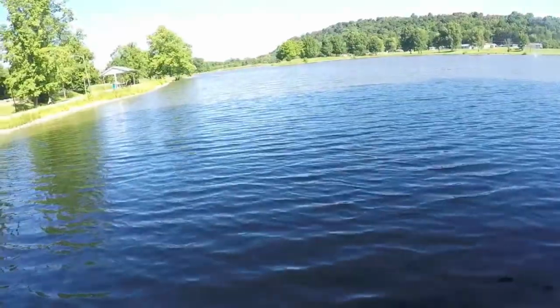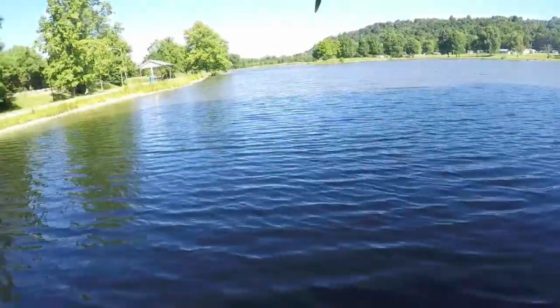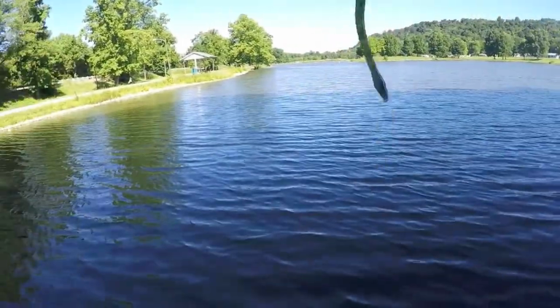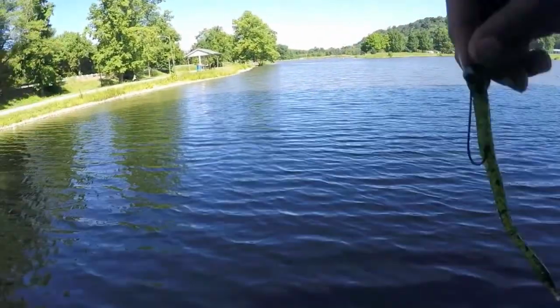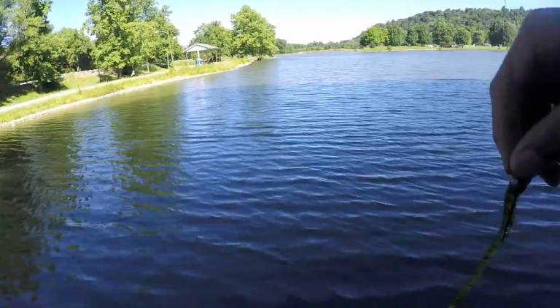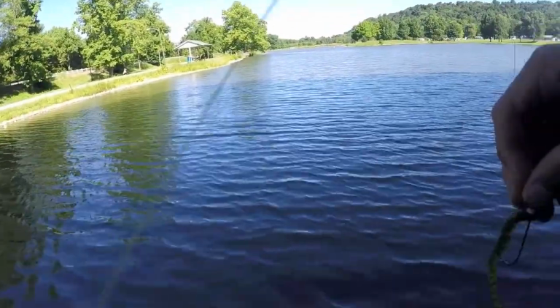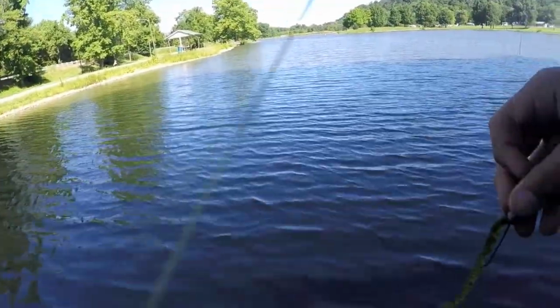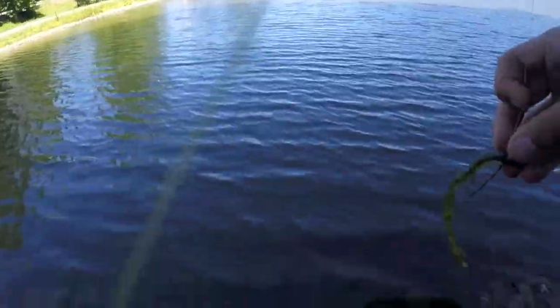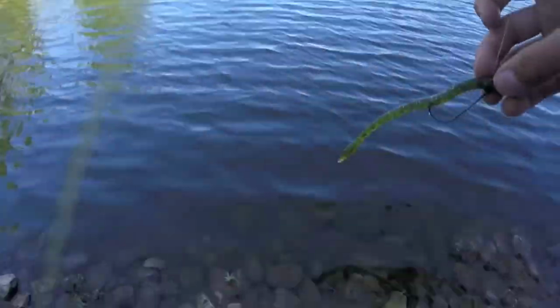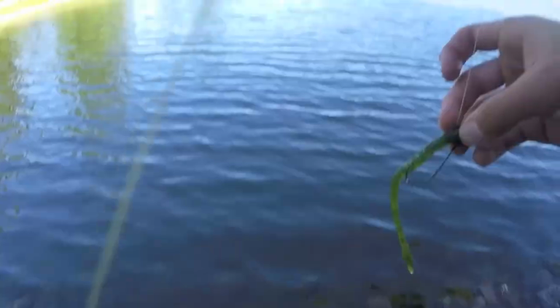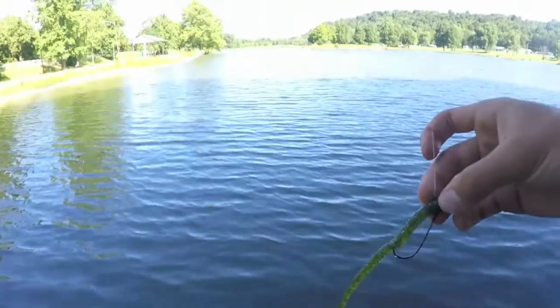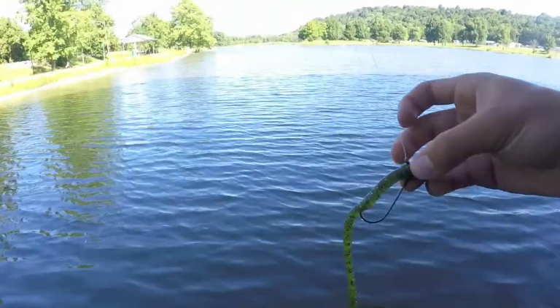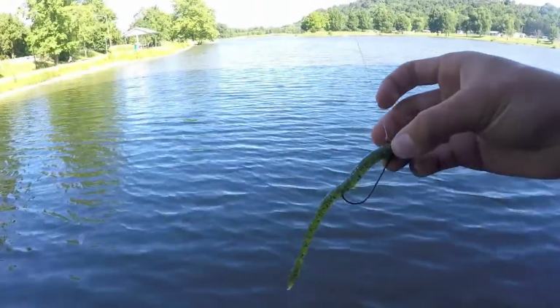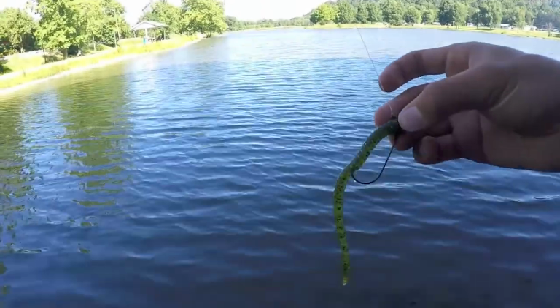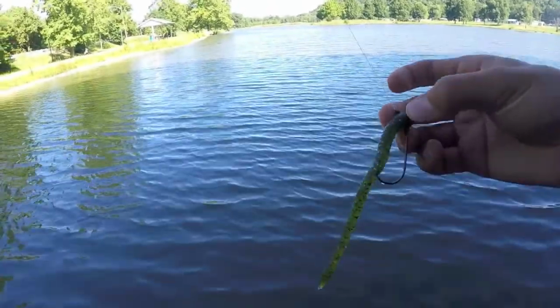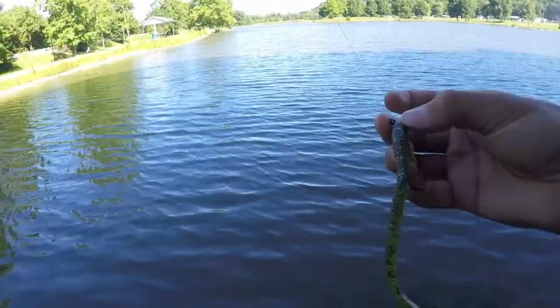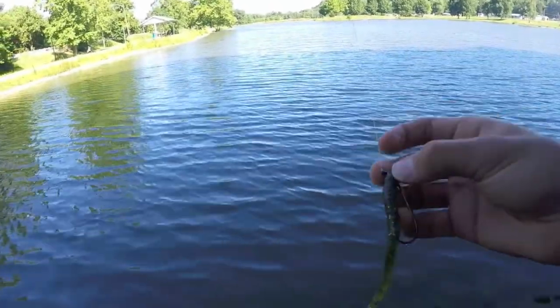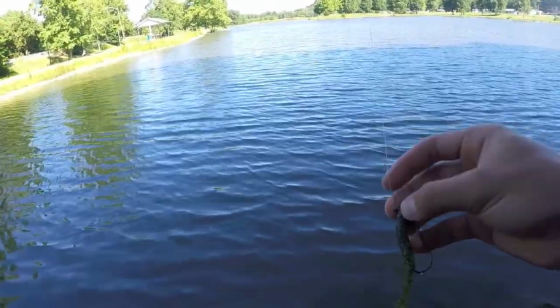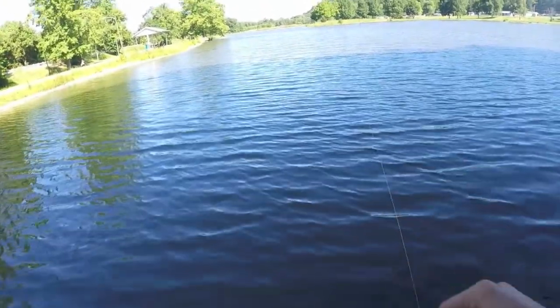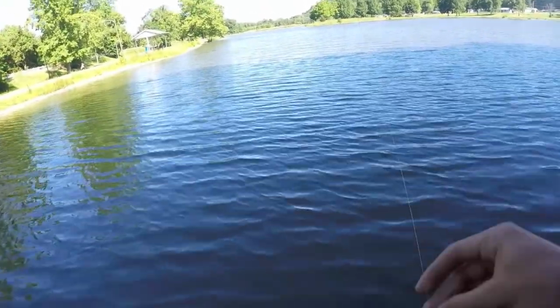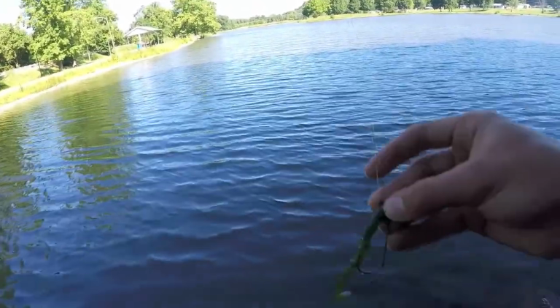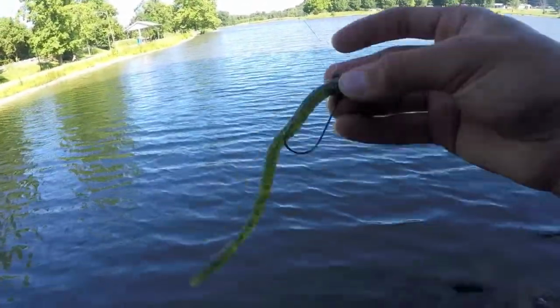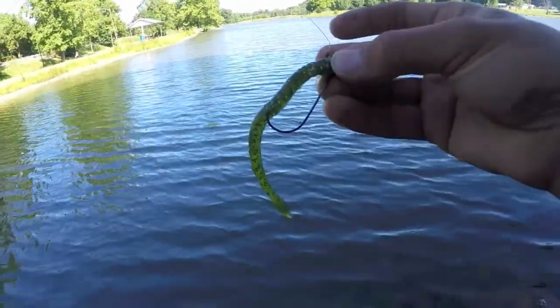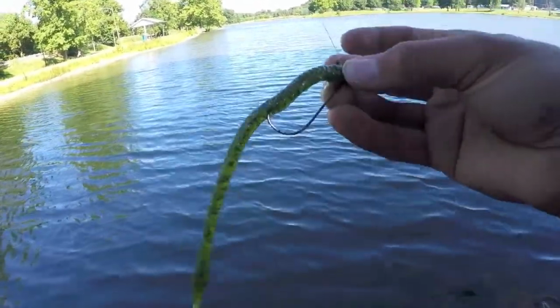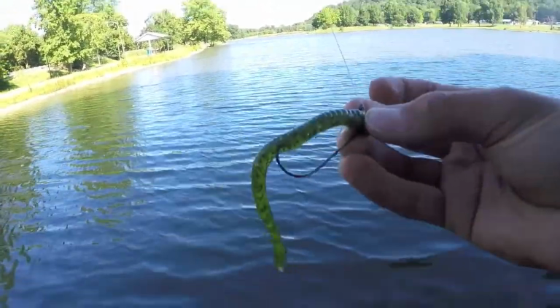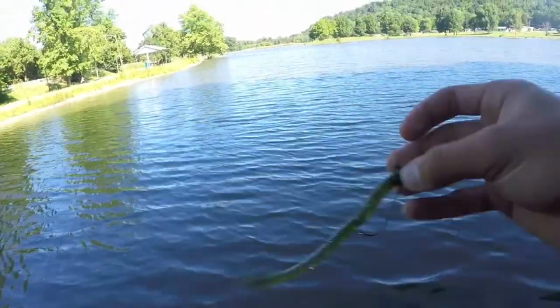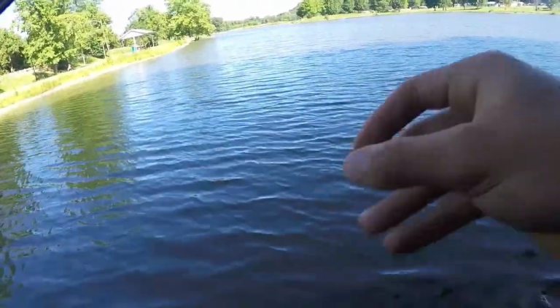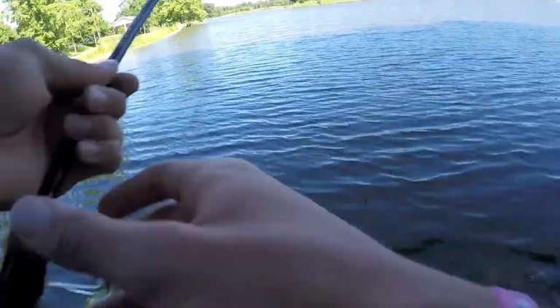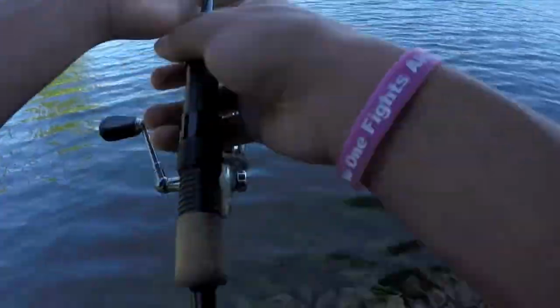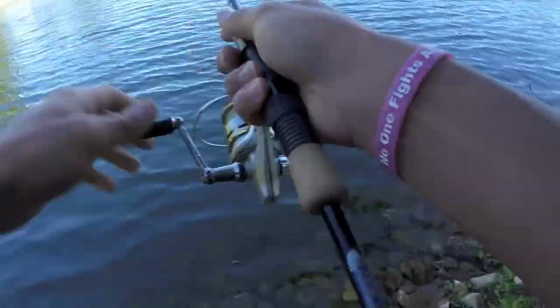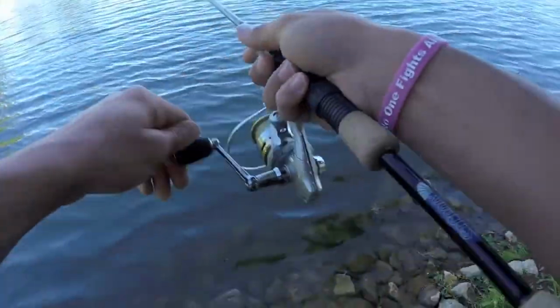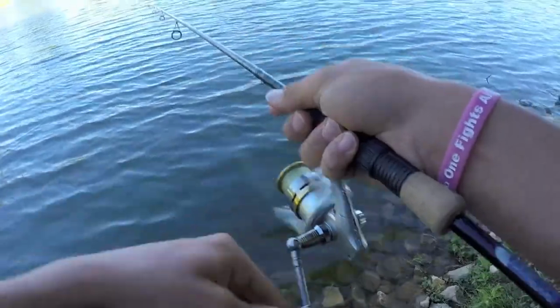They weren't biting anything, so I changed from the Wacky Rig Senko to a shaky head with a finesse worm.